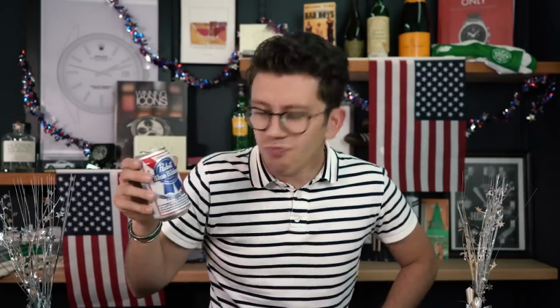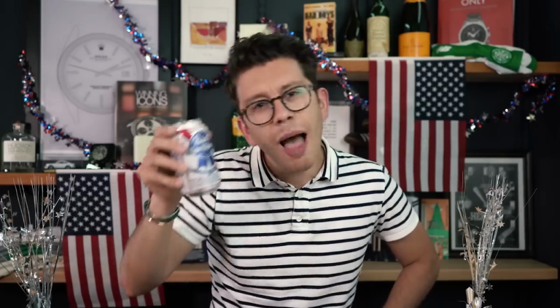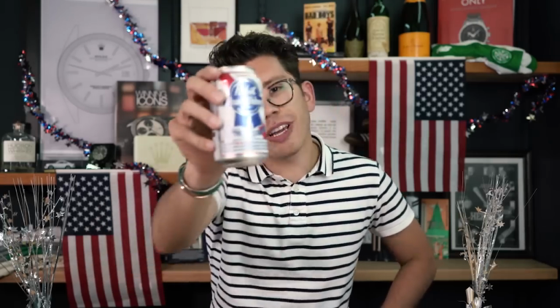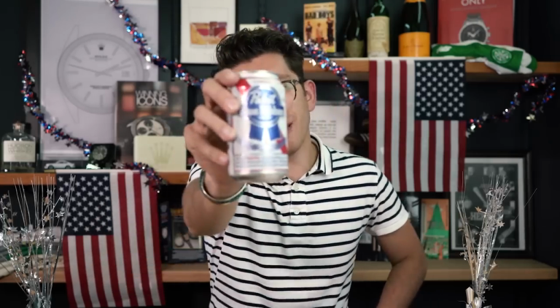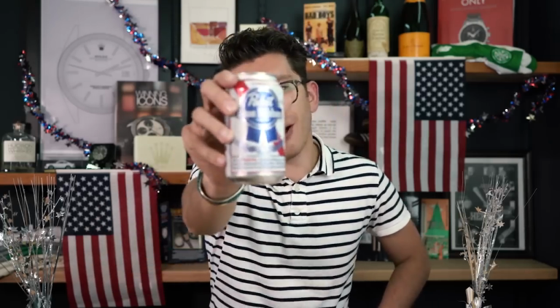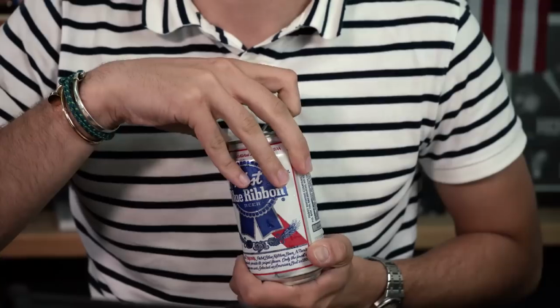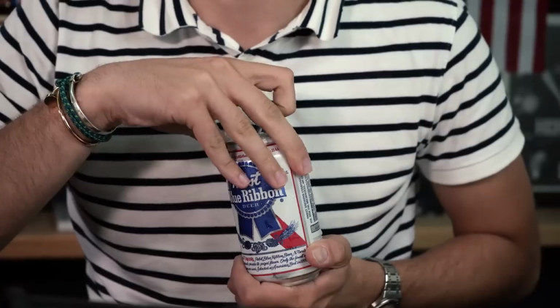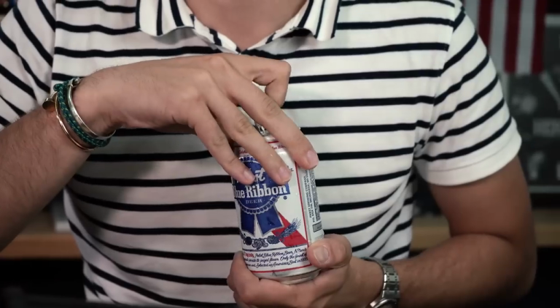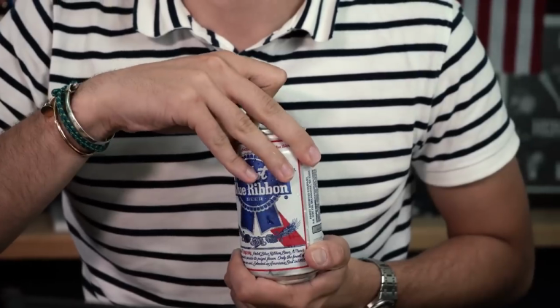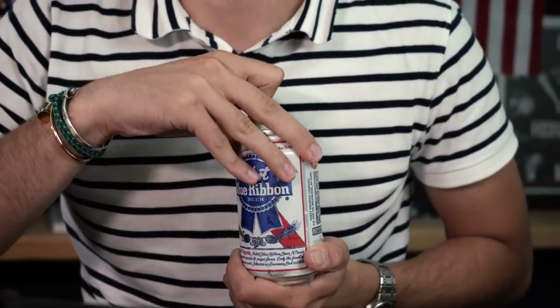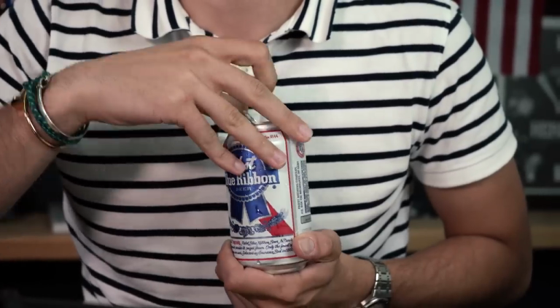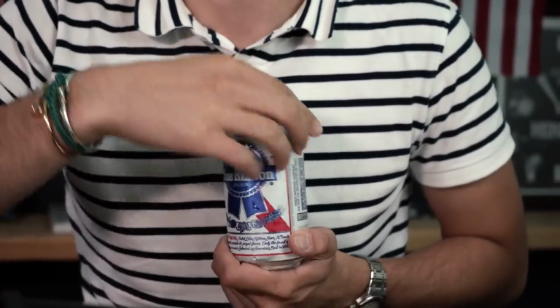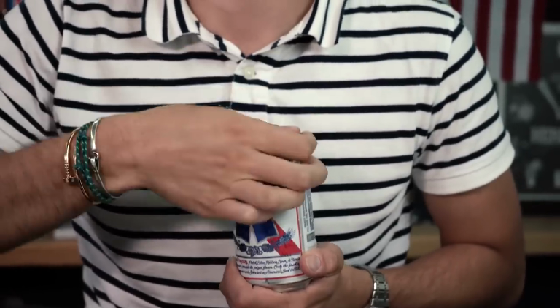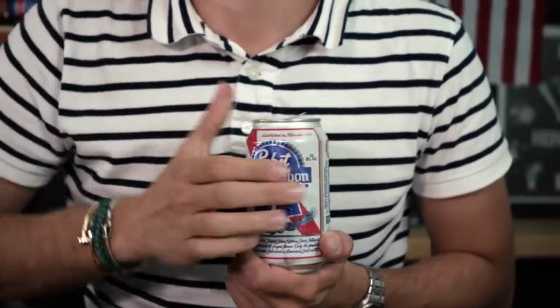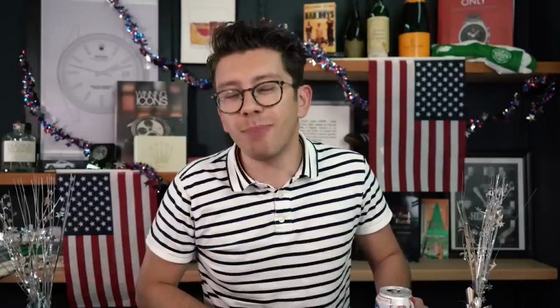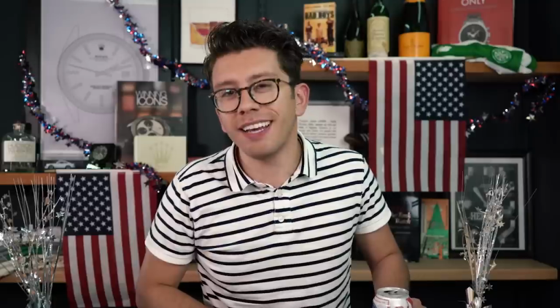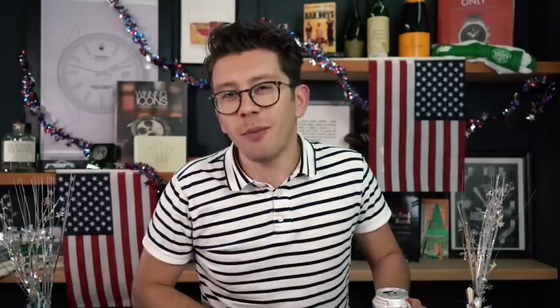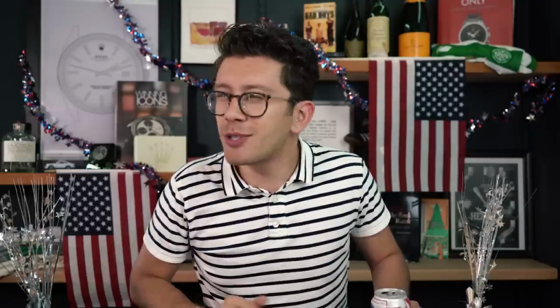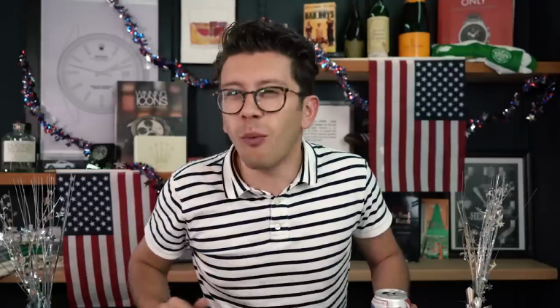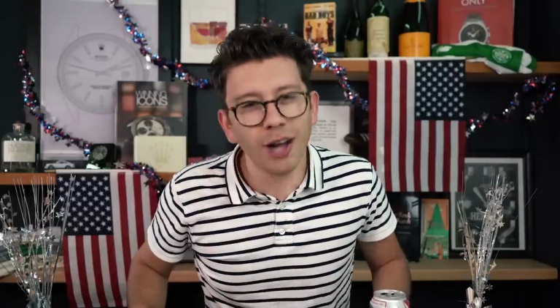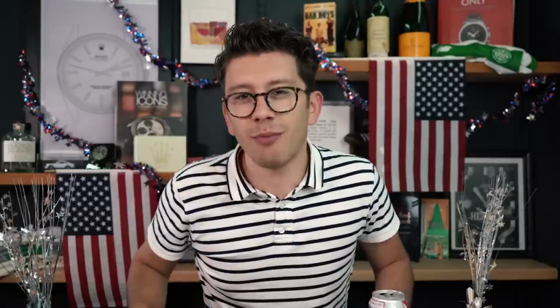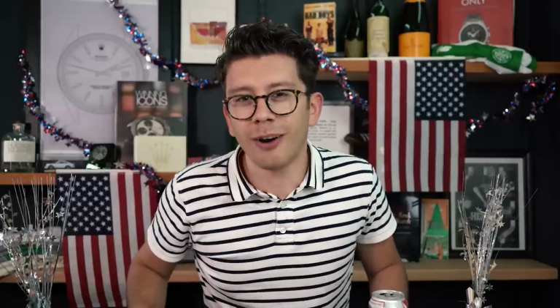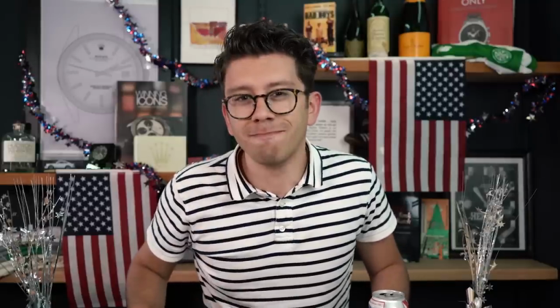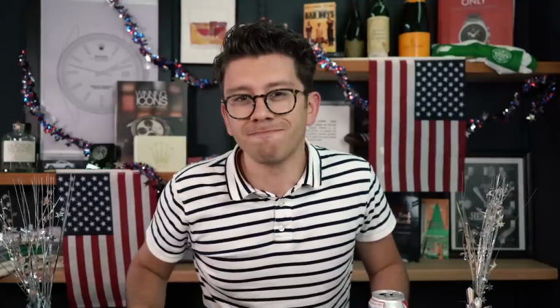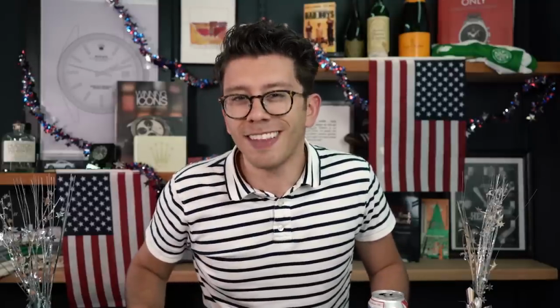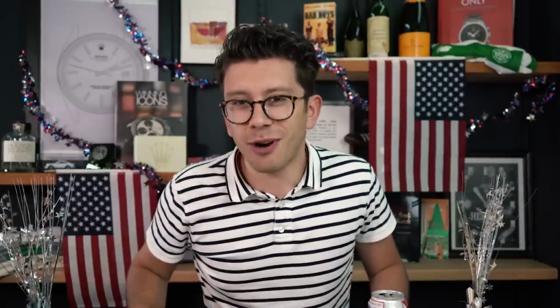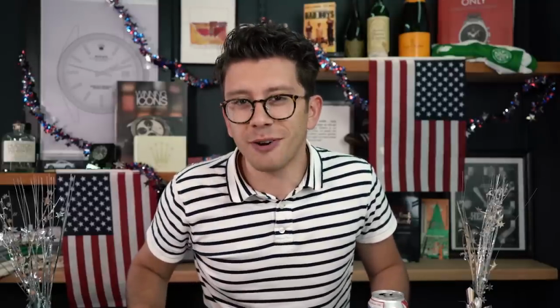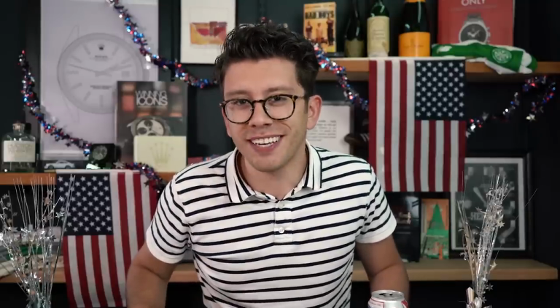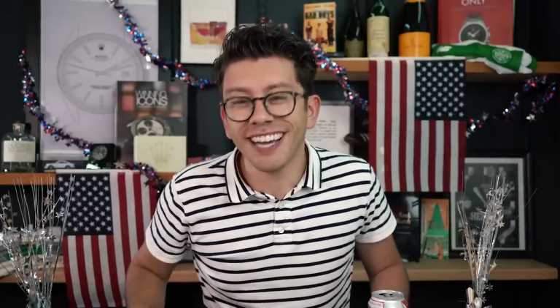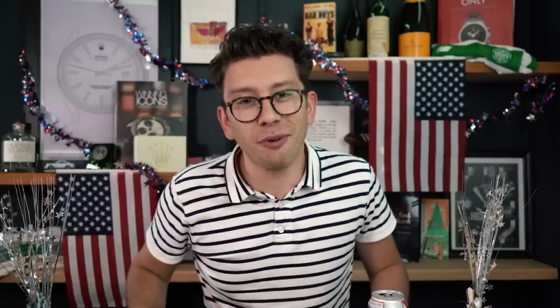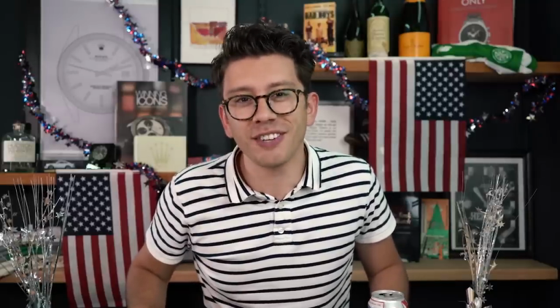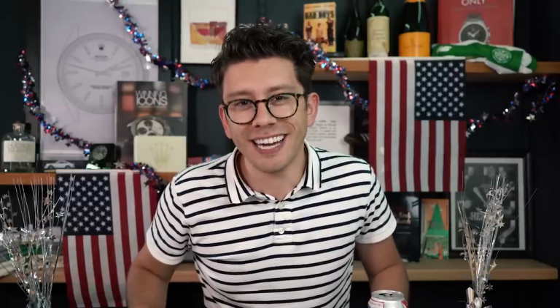I'm drinking PBR, I'm listening to Zac Brown Band, but what's the watch I'm wearing? That's right folks, it's 4th of July.